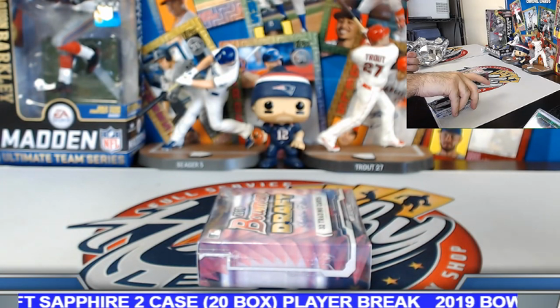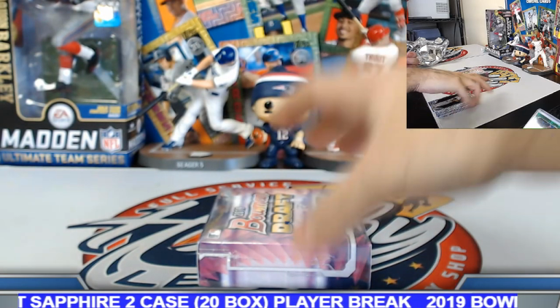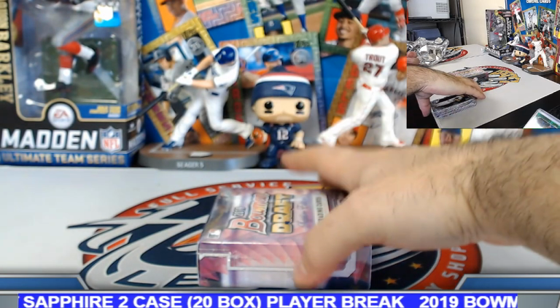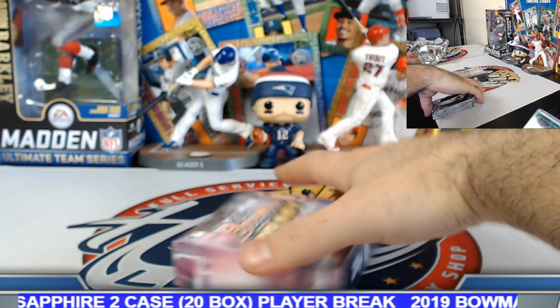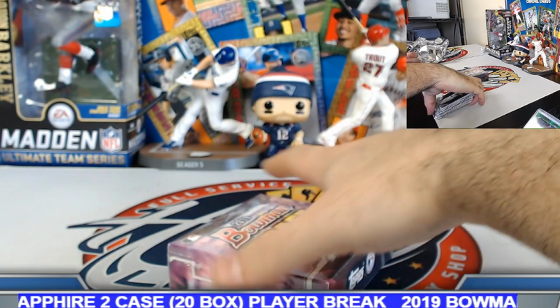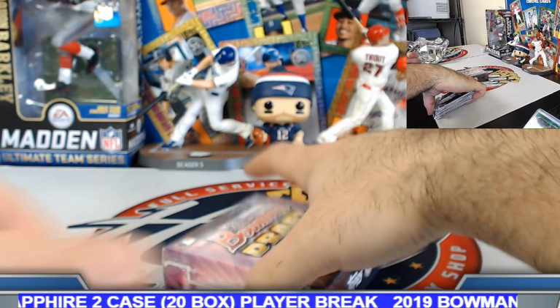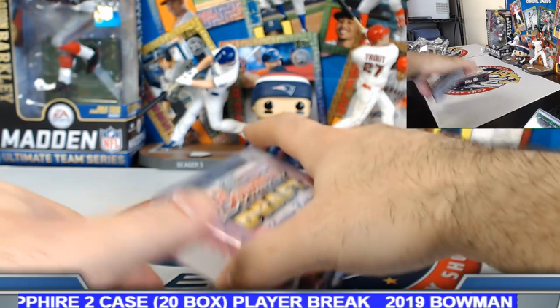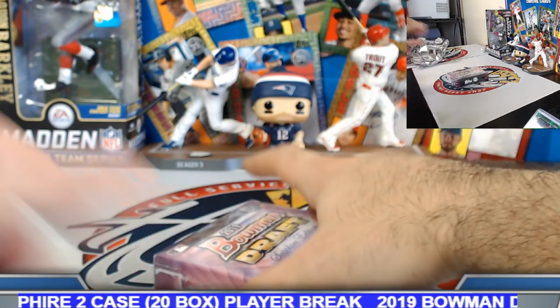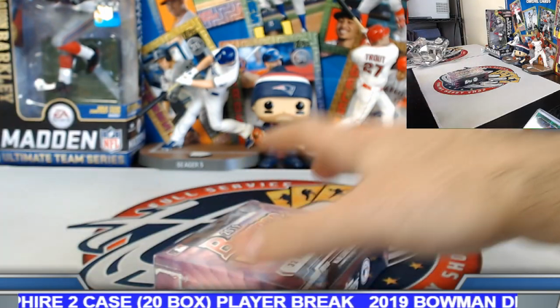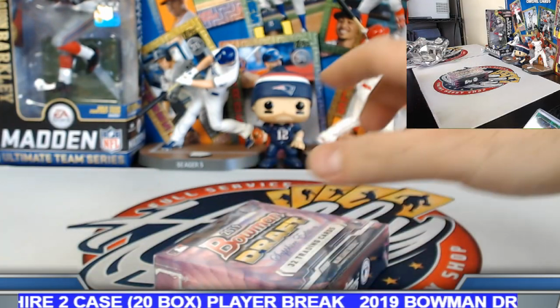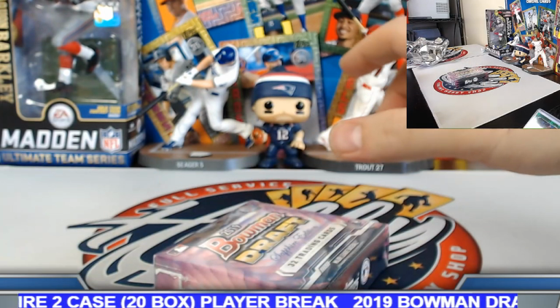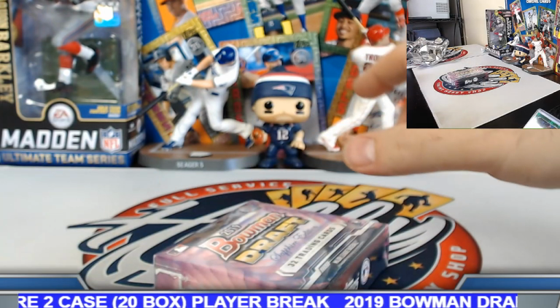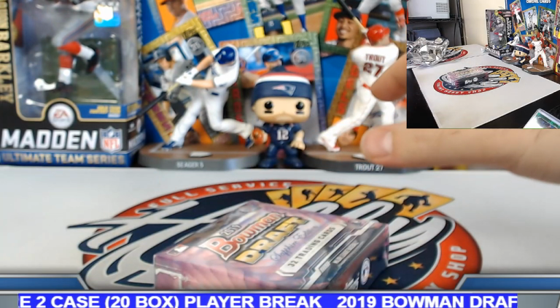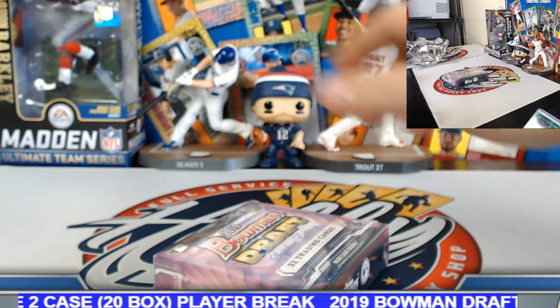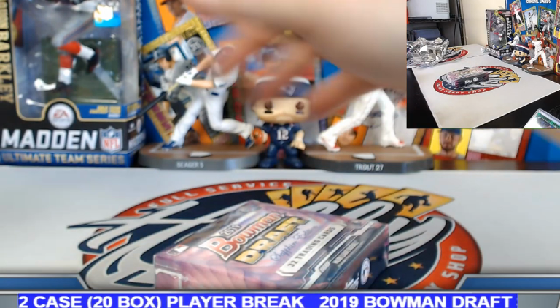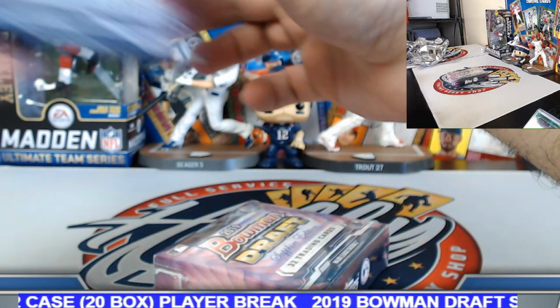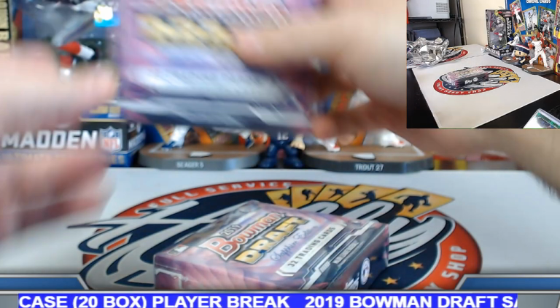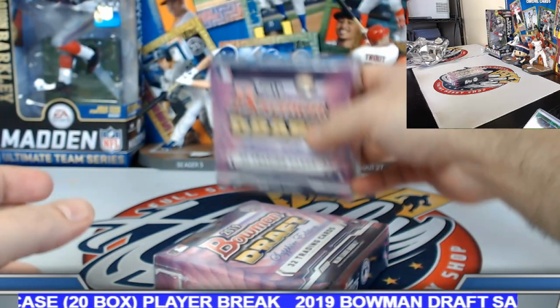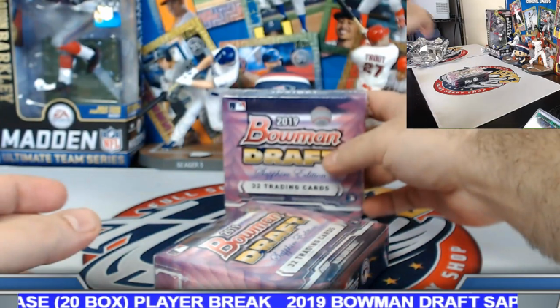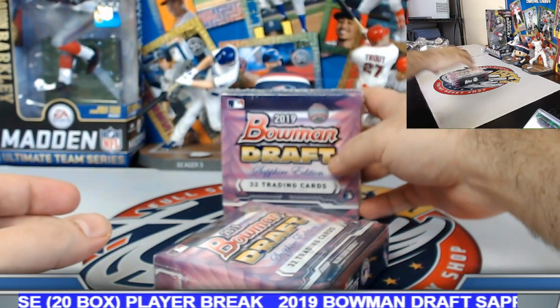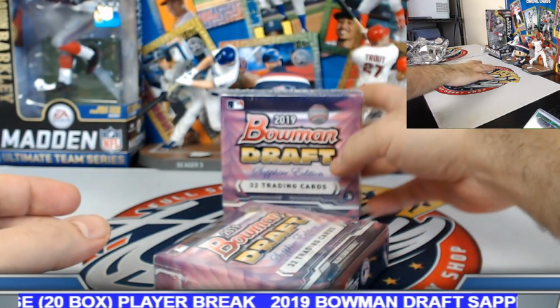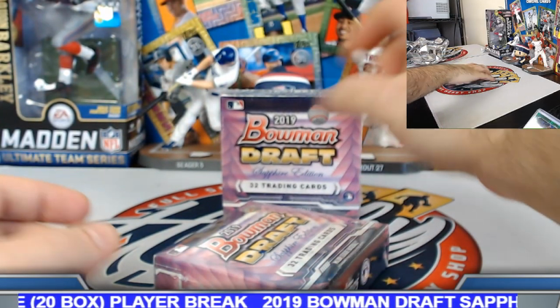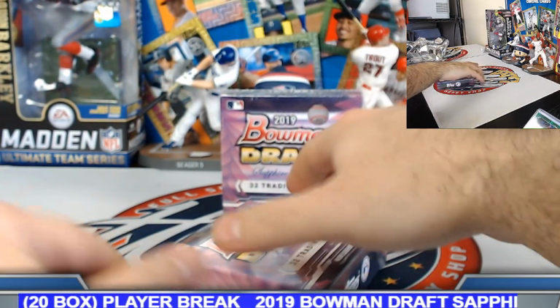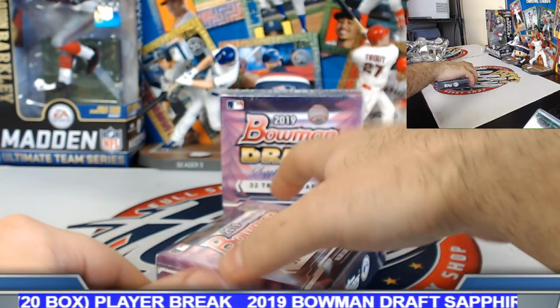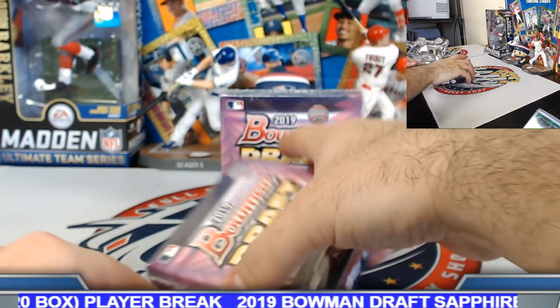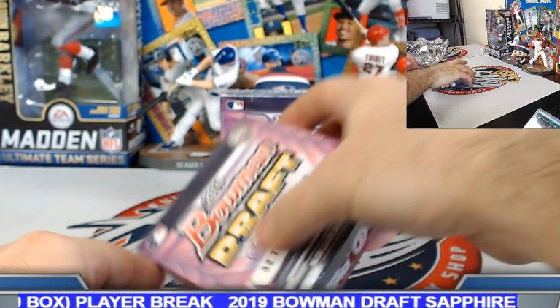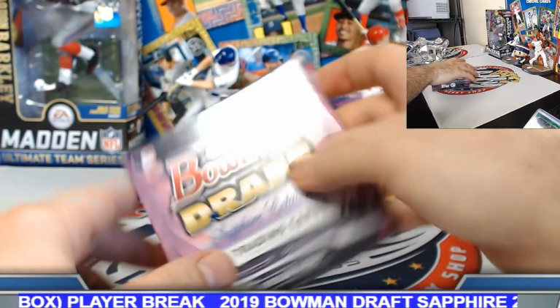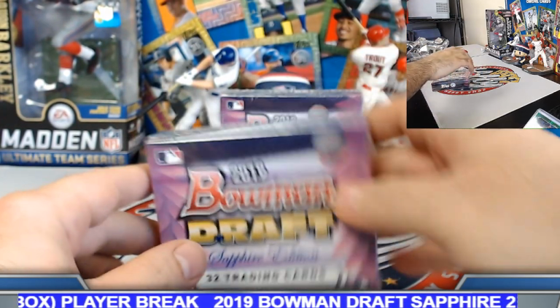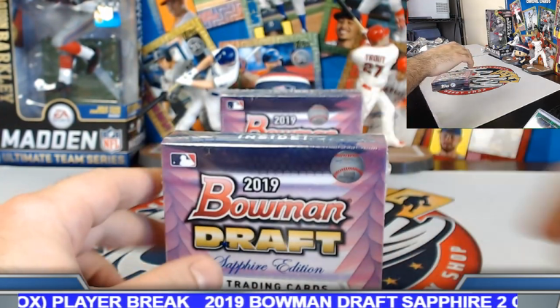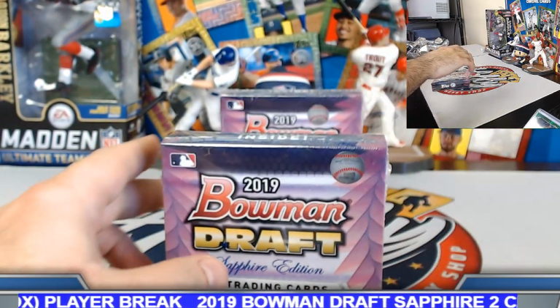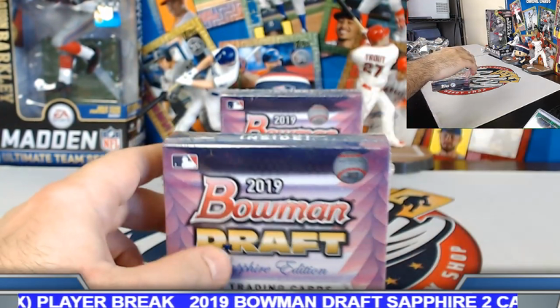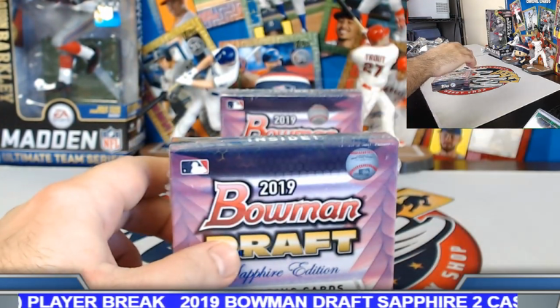Box number 20 — let's put it up on the deck there. And bonus box number 21 coming up as well.